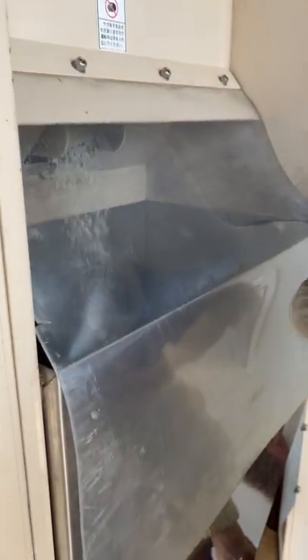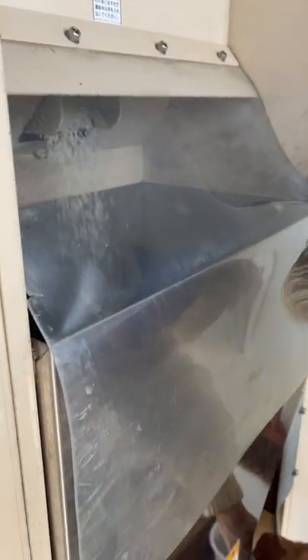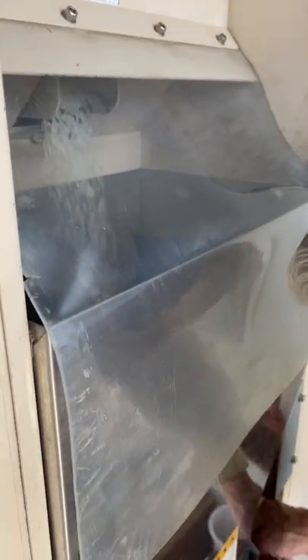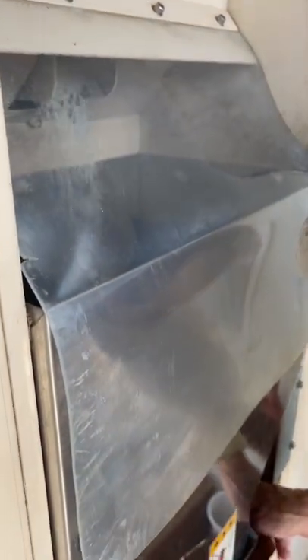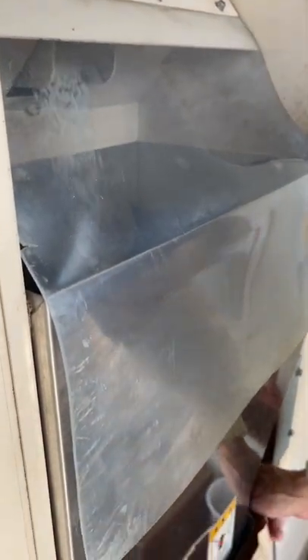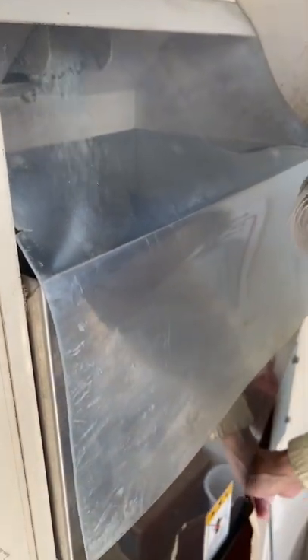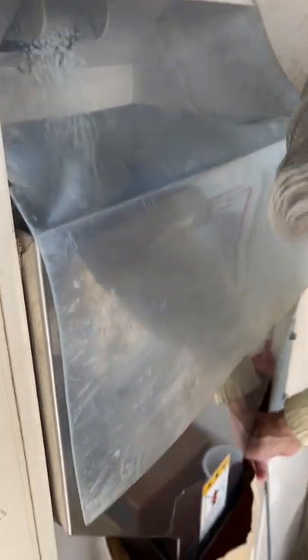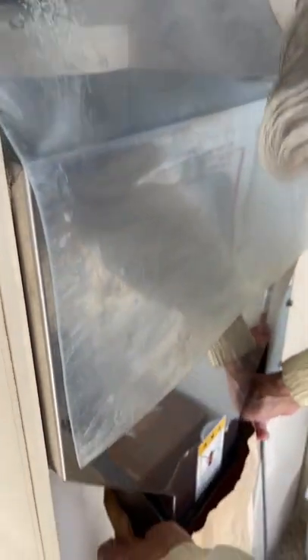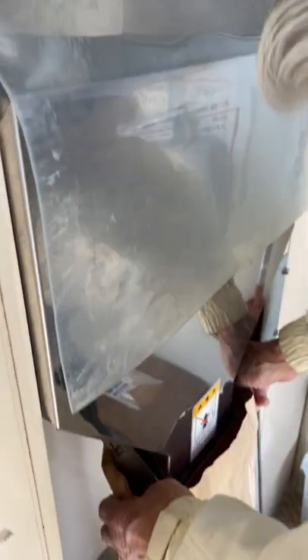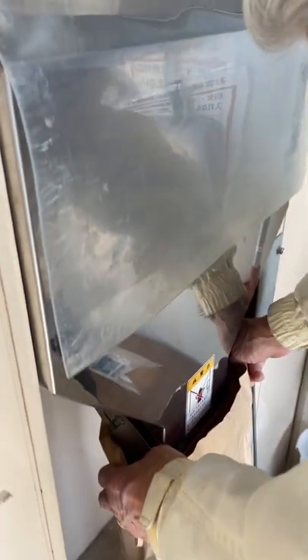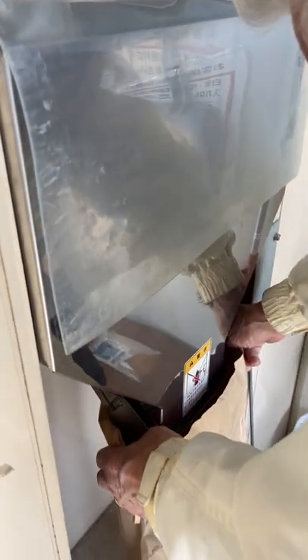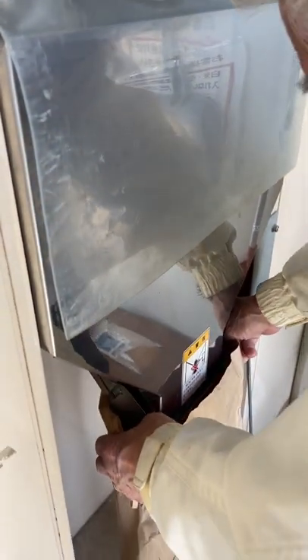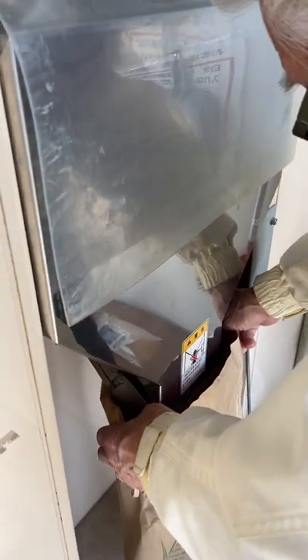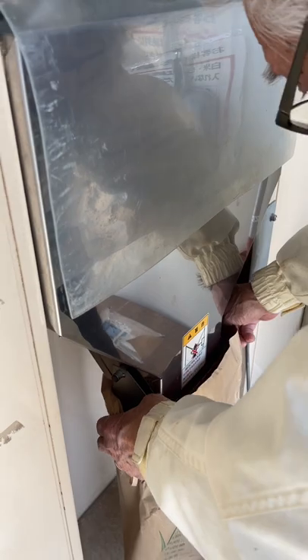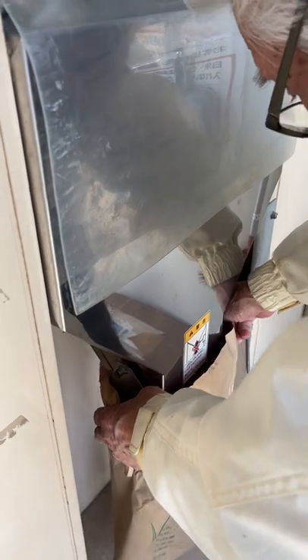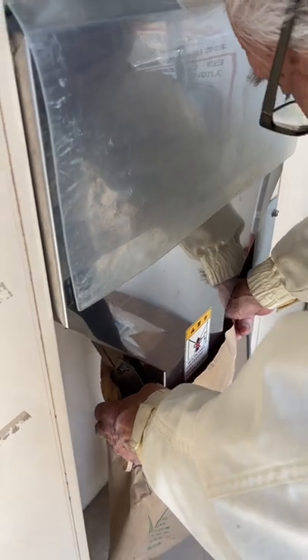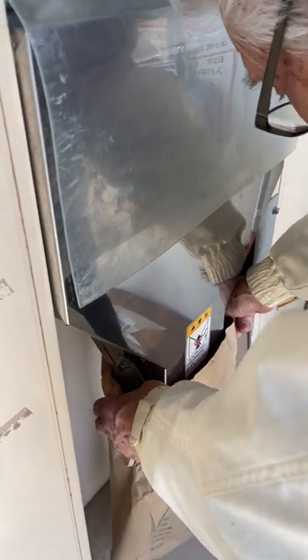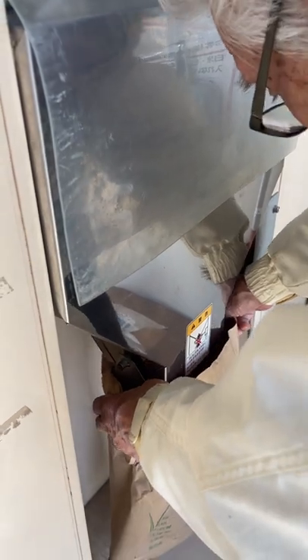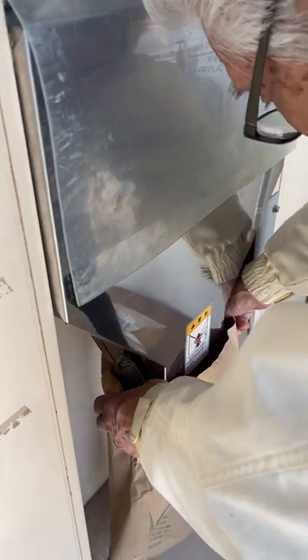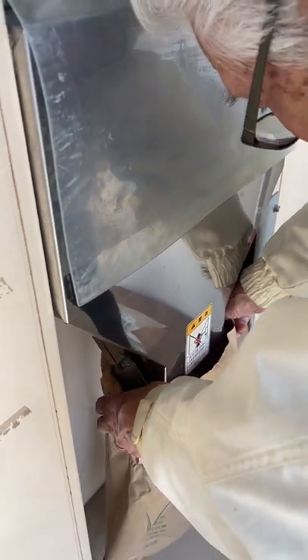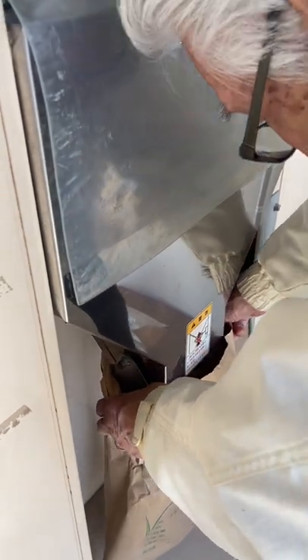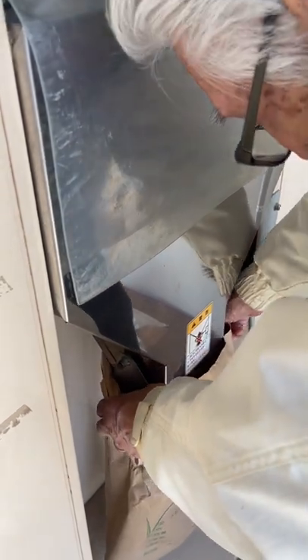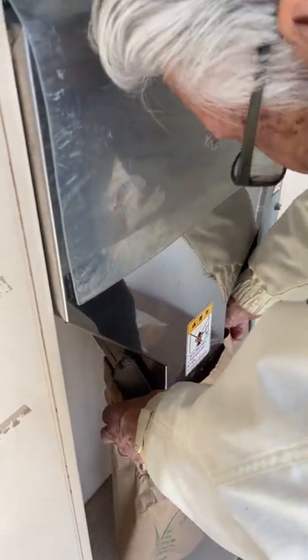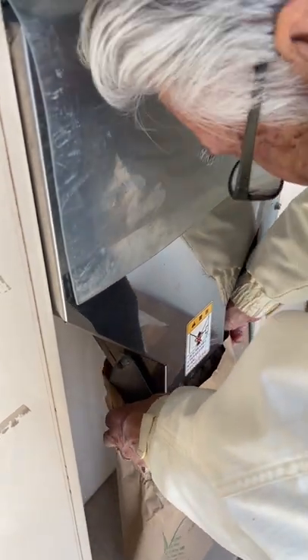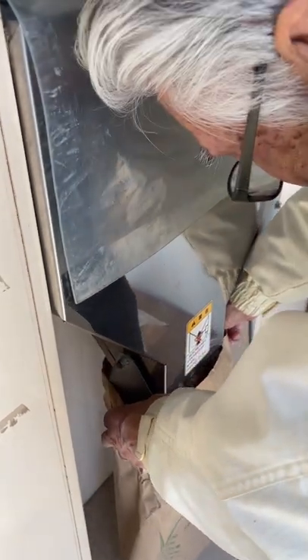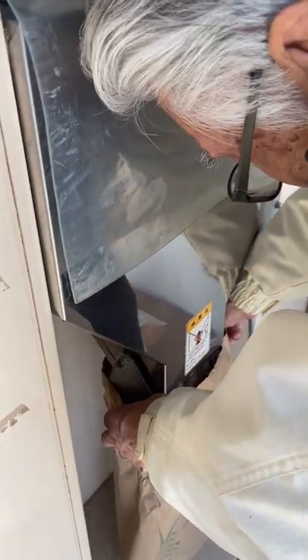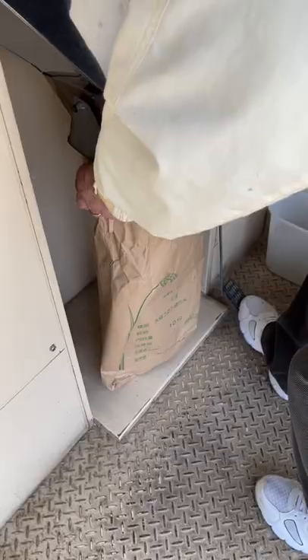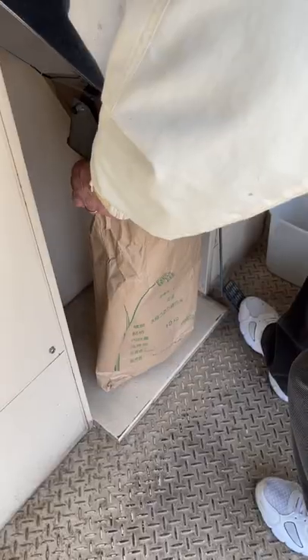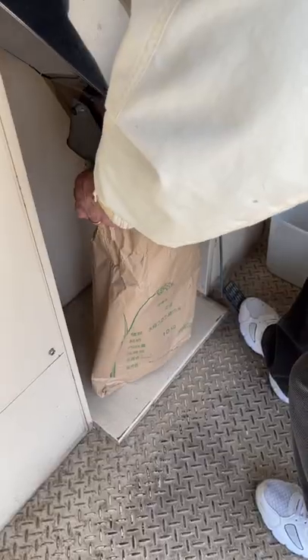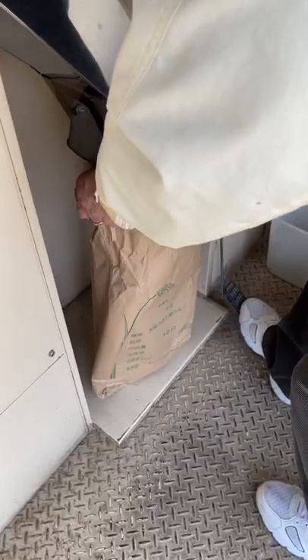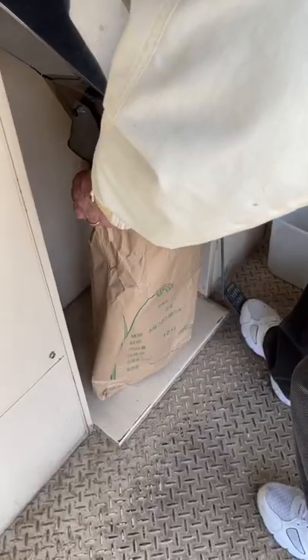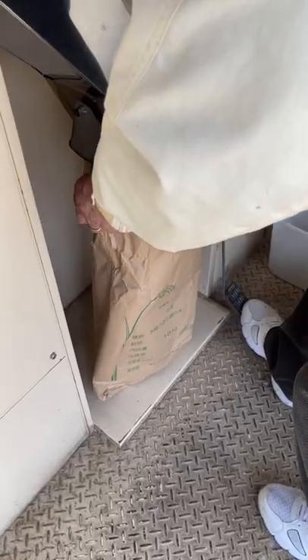It's time to put the rice in the bag. Just press the pedal on the right.